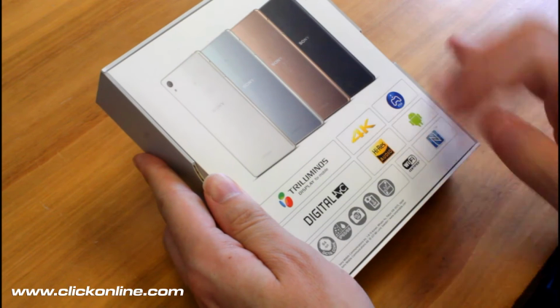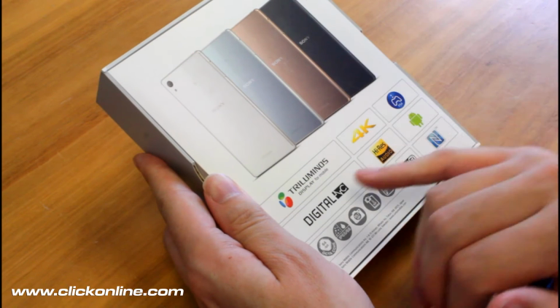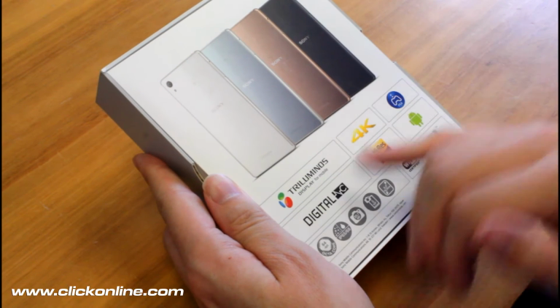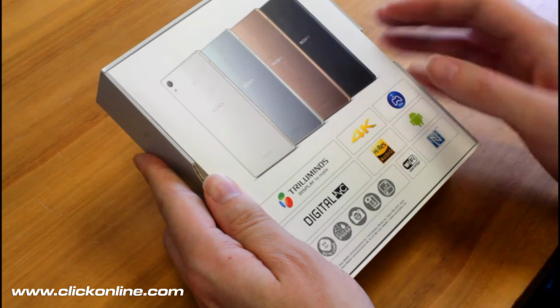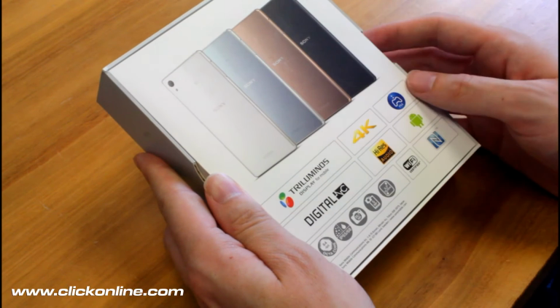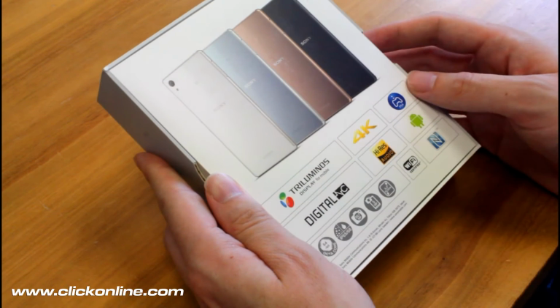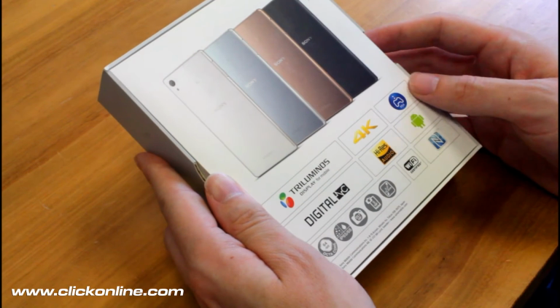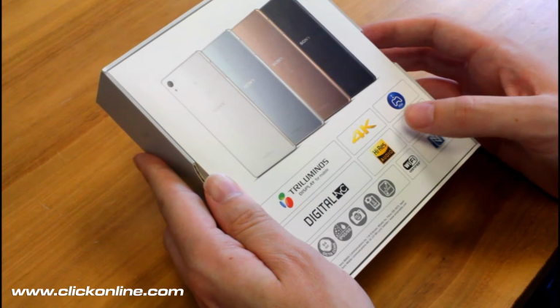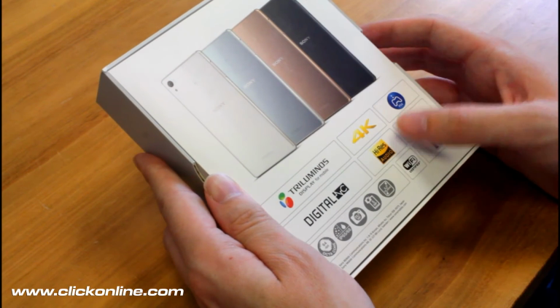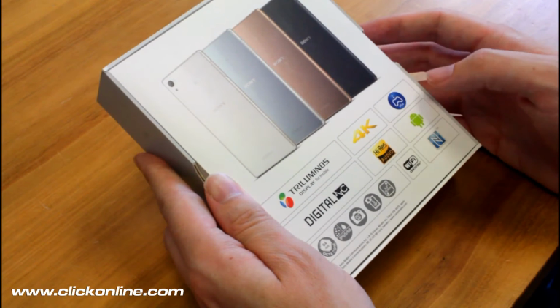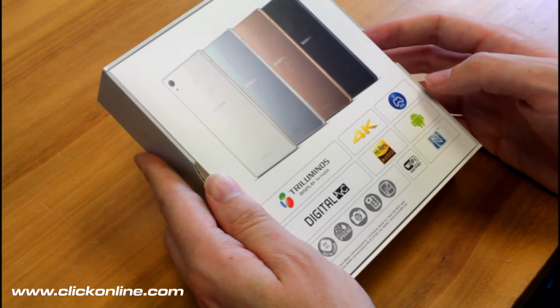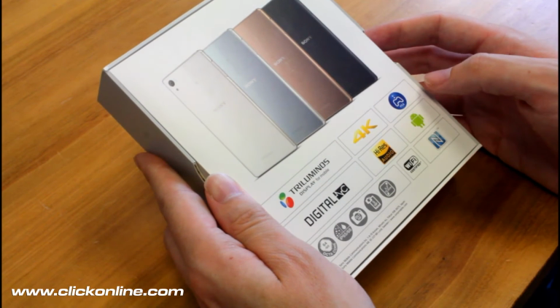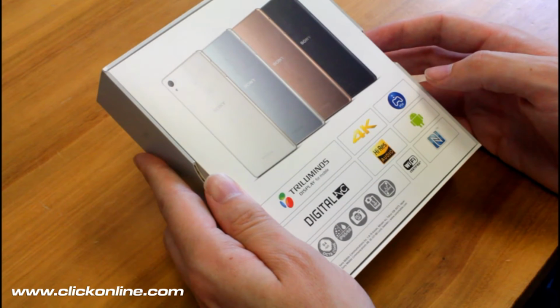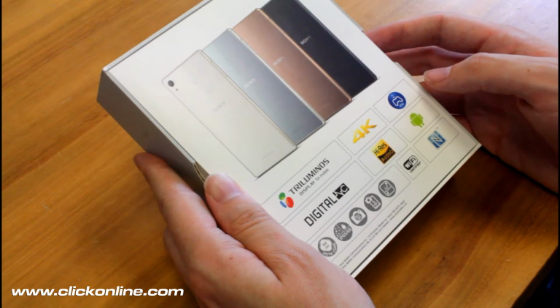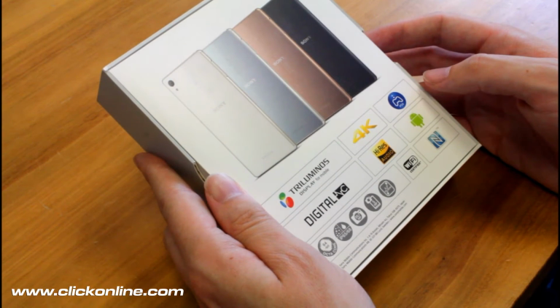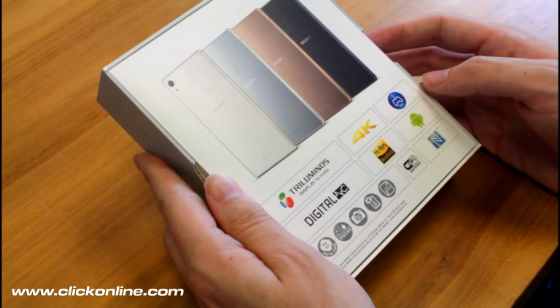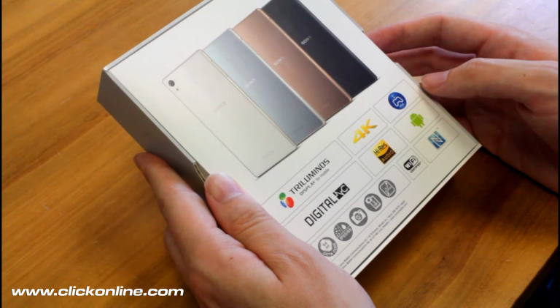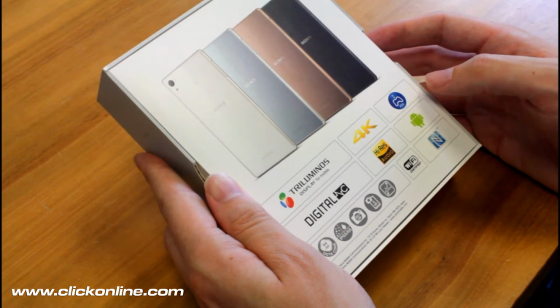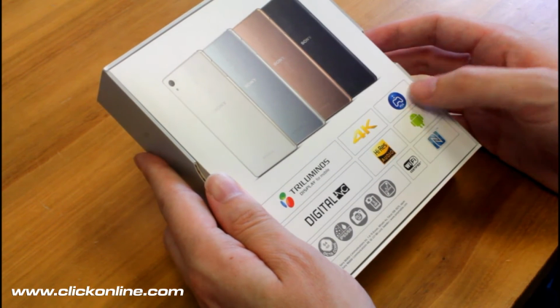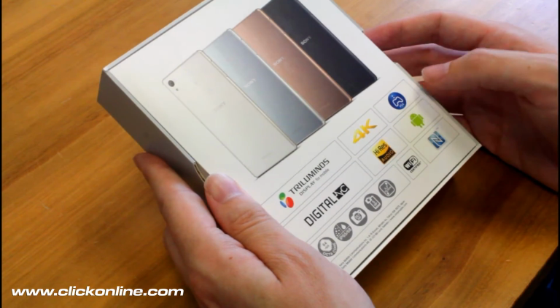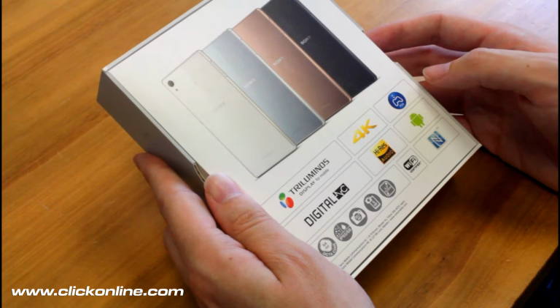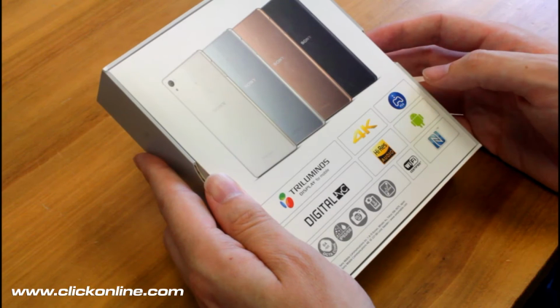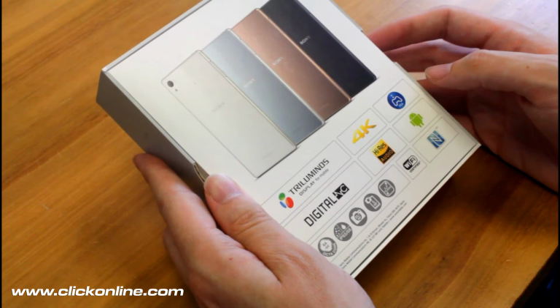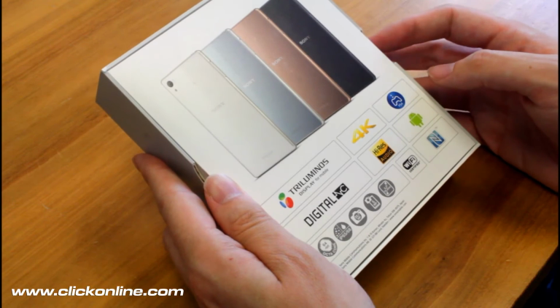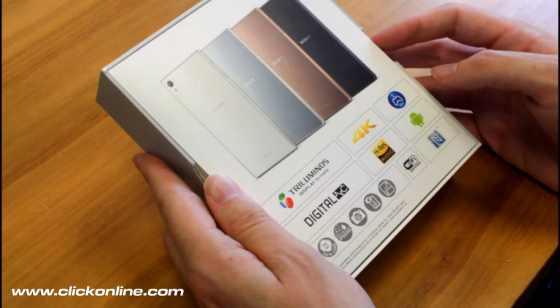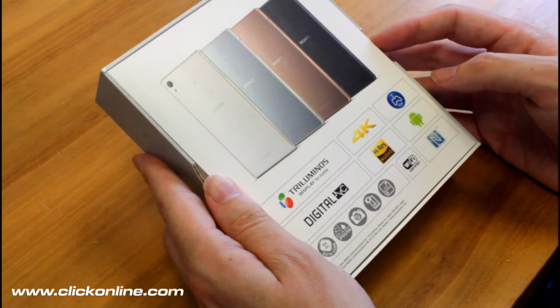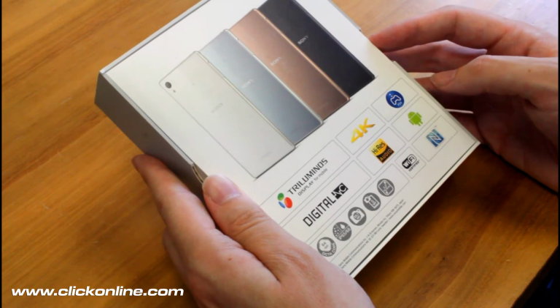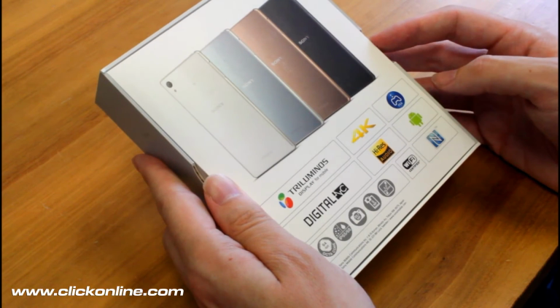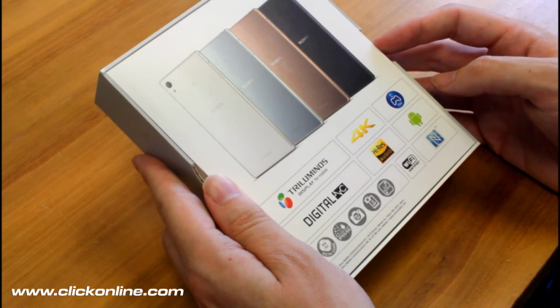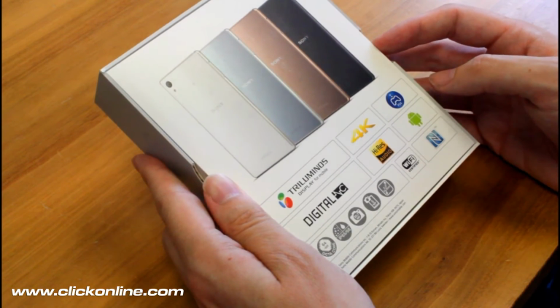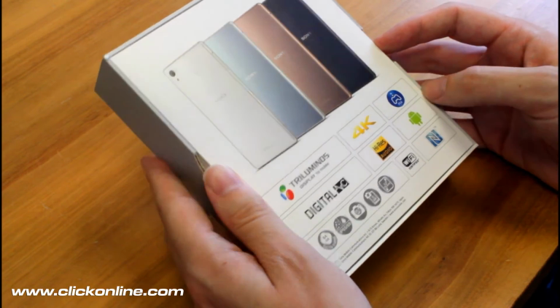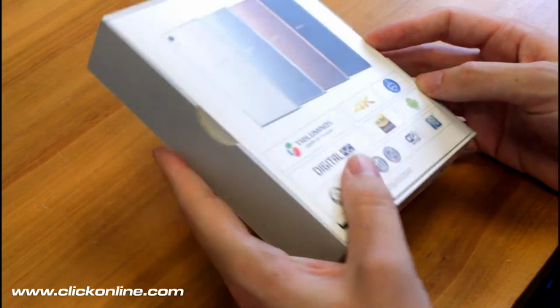So you're looking at a tri-luminous display, high-res audio which is something that Sony is pushing recently, and PS4 remote play which is great for the gamers out there.